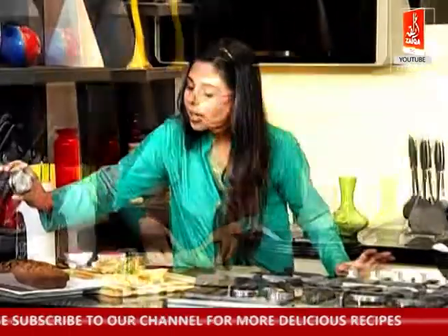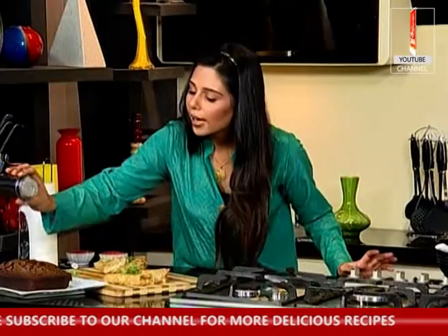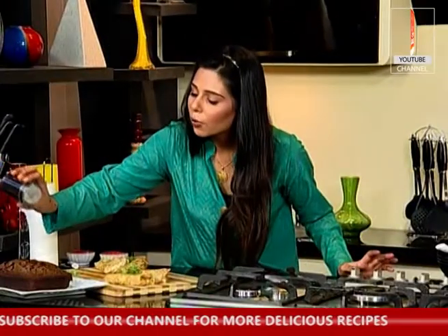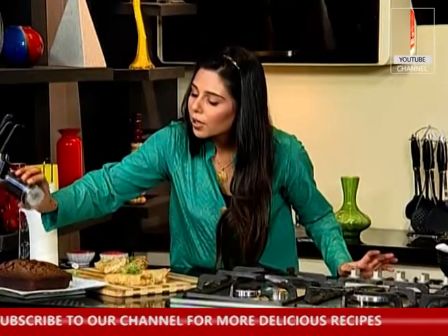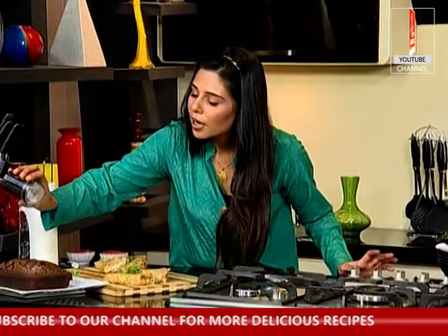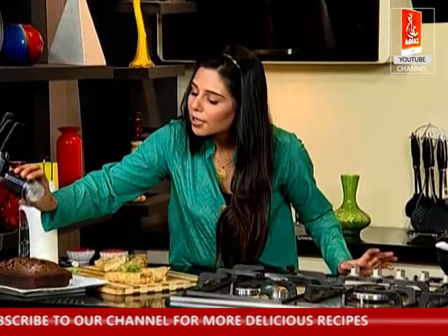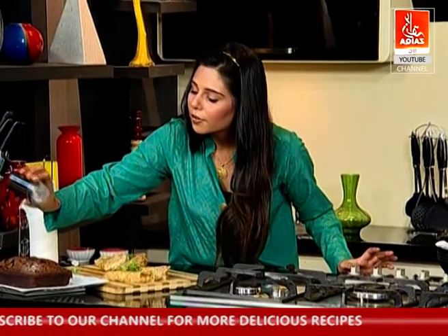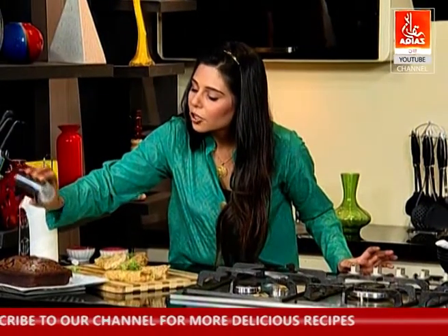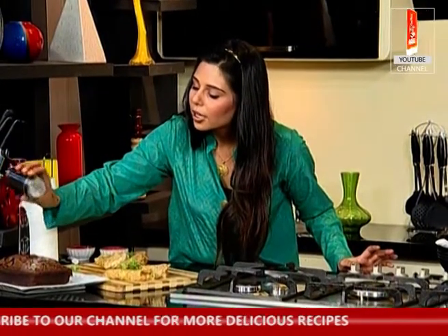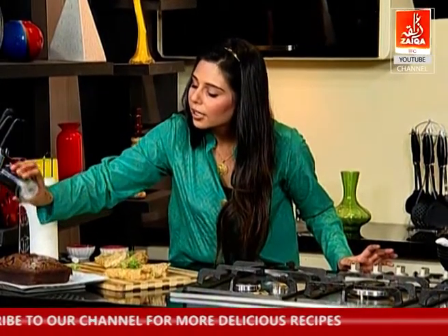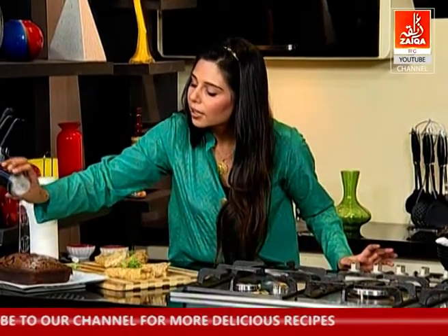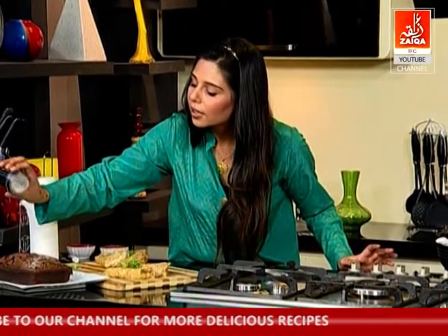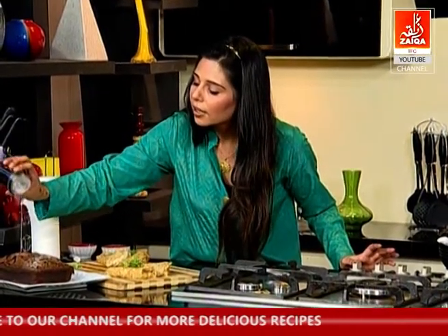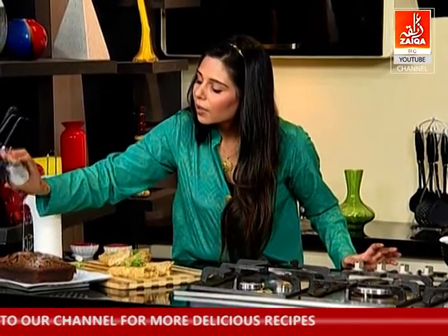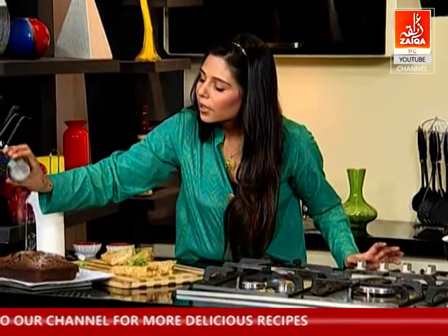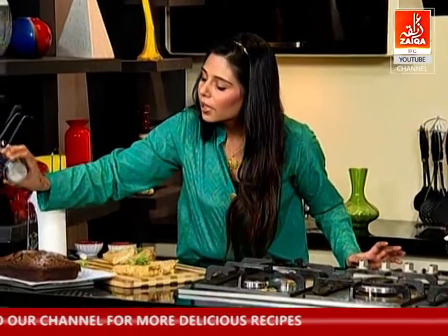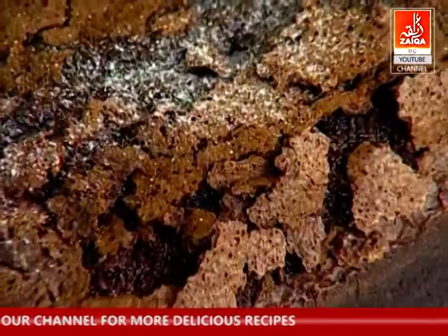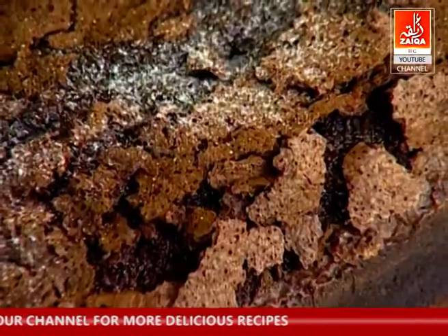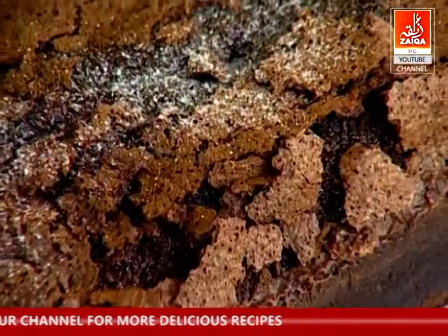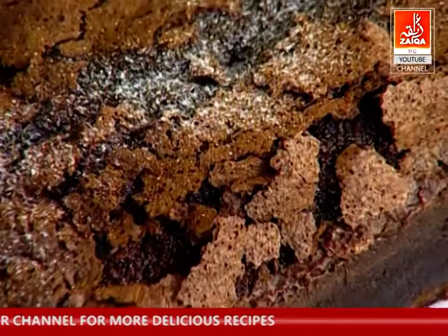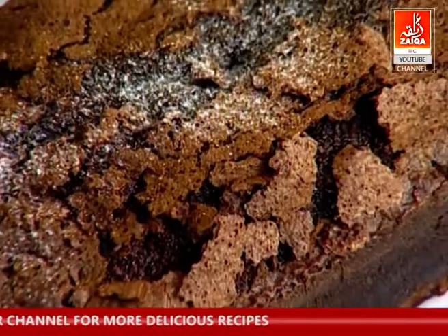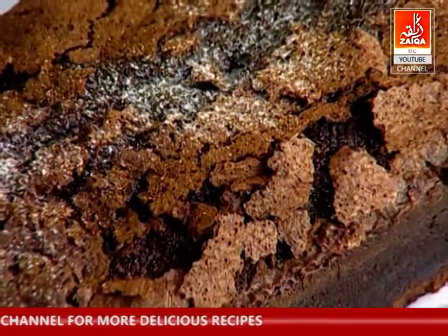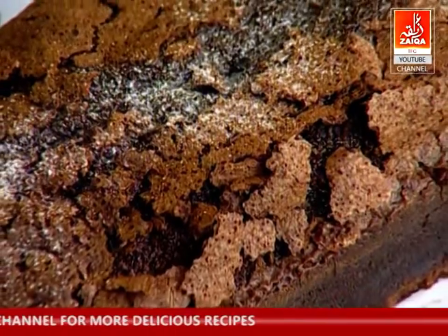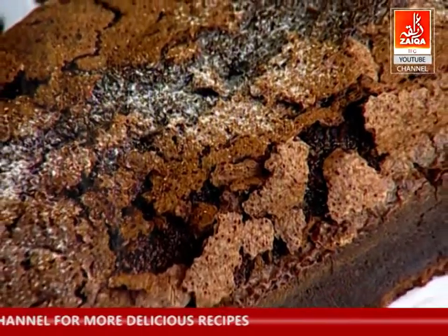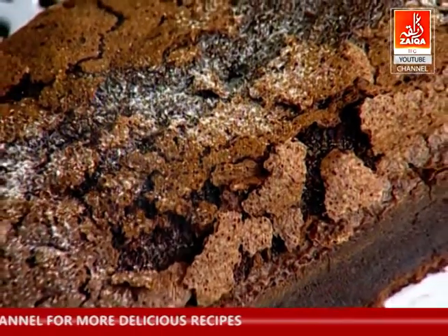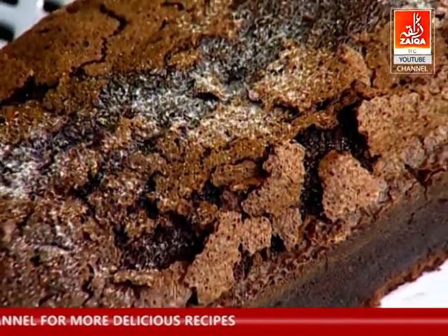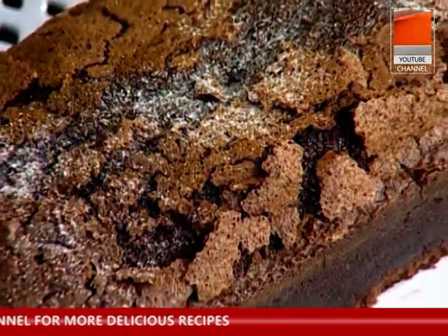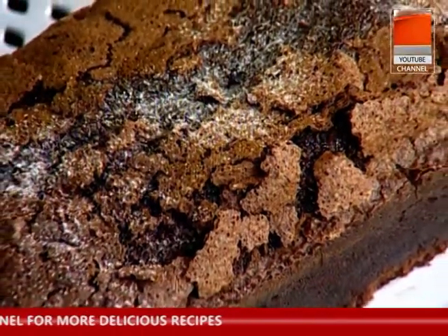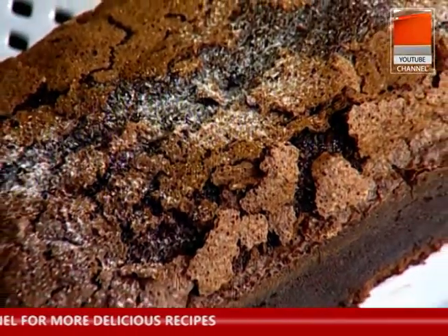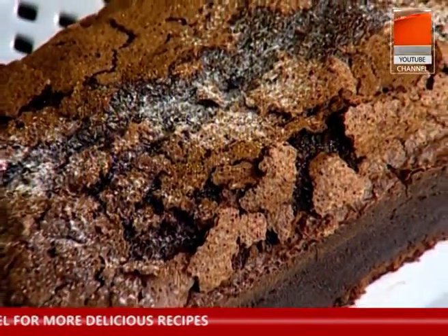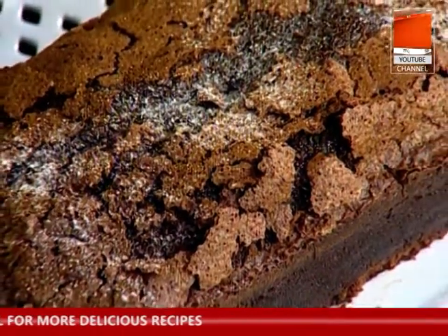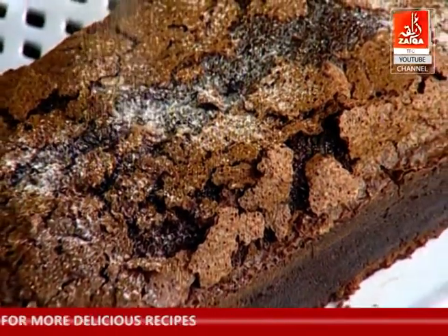We finish the cake with a little bit of caster sugar, just for a little snowy effect.